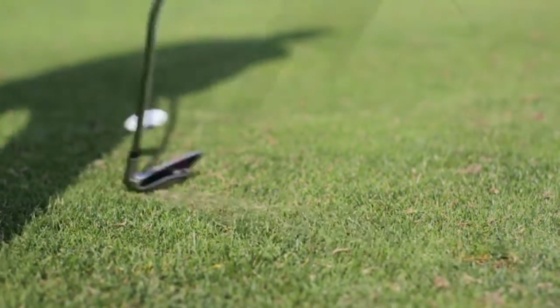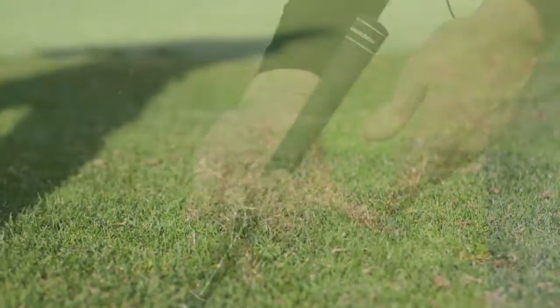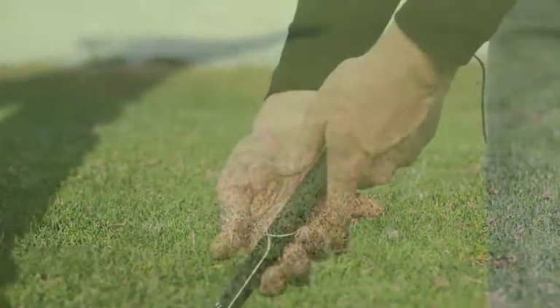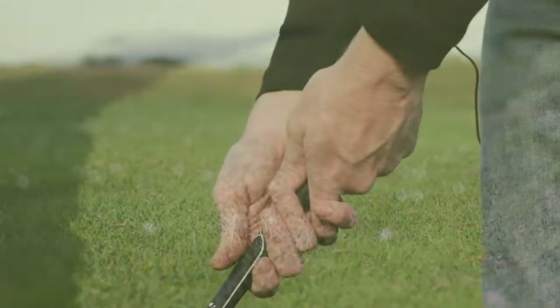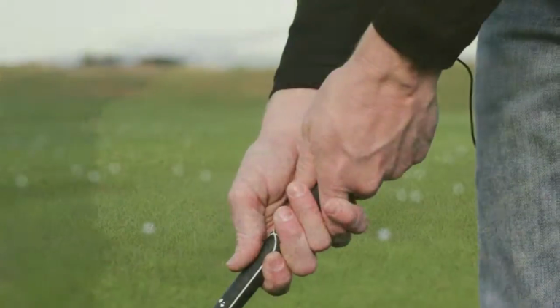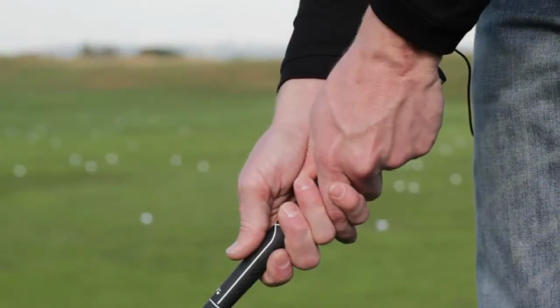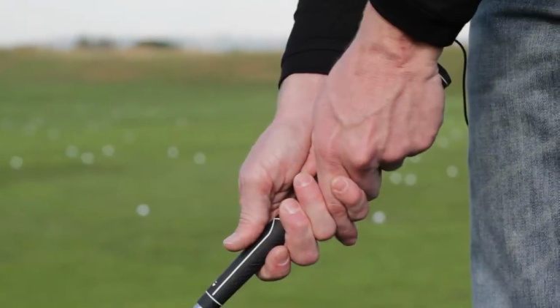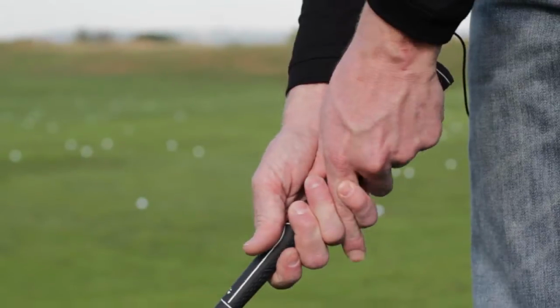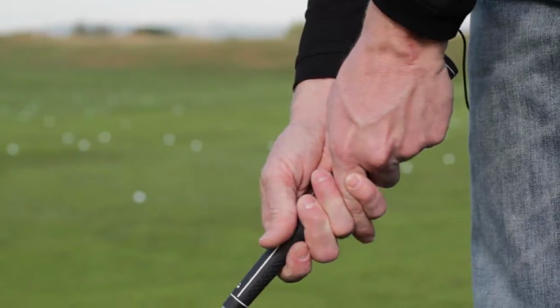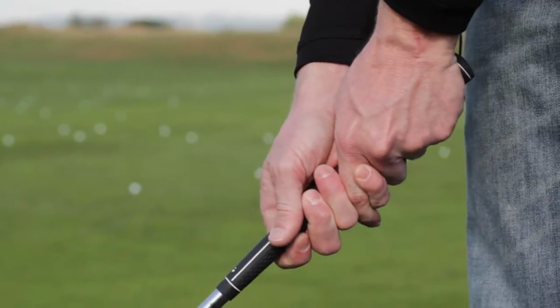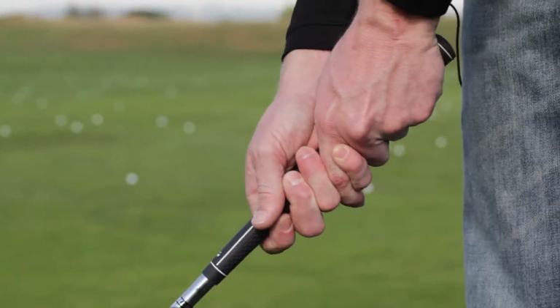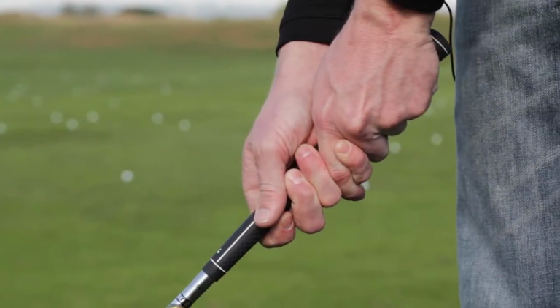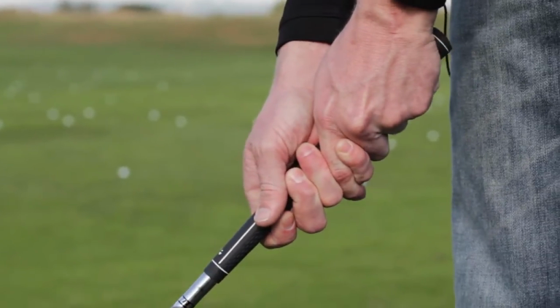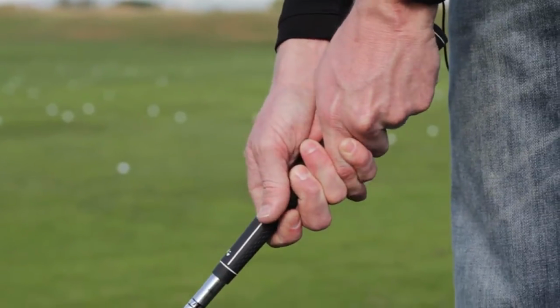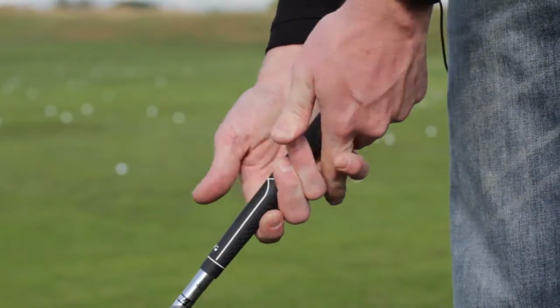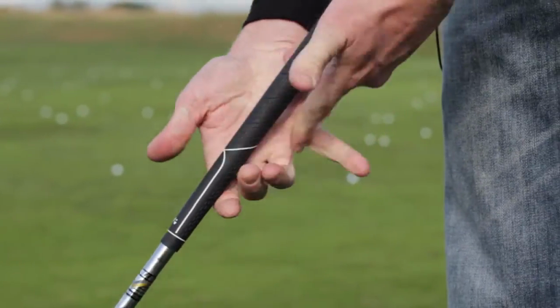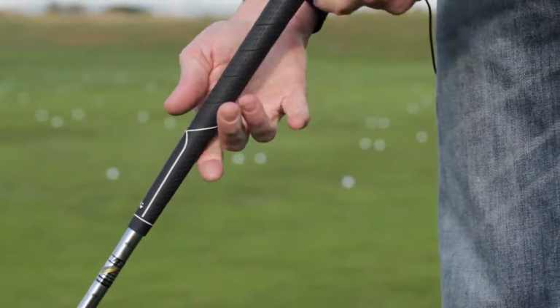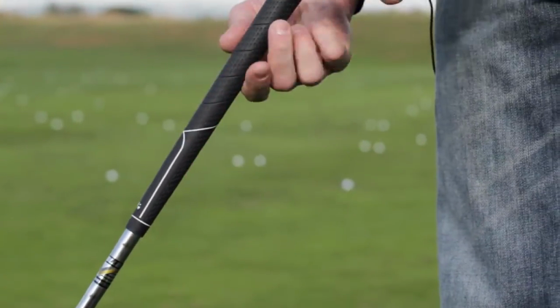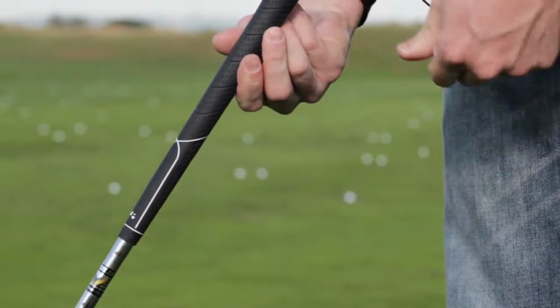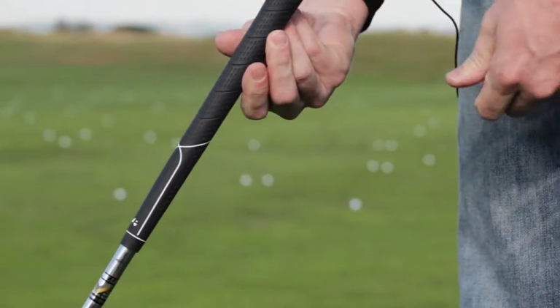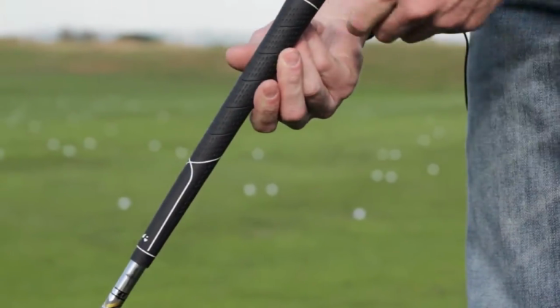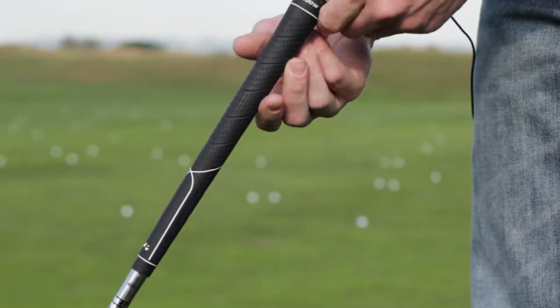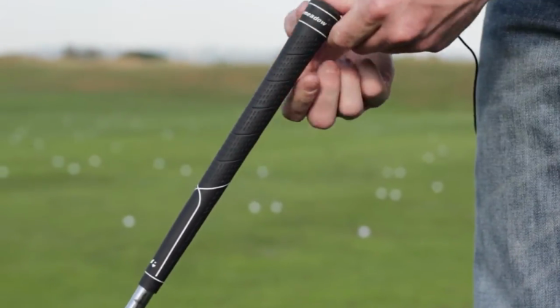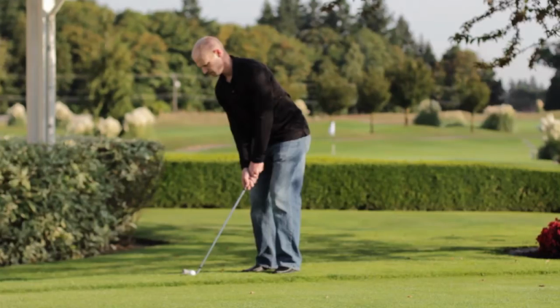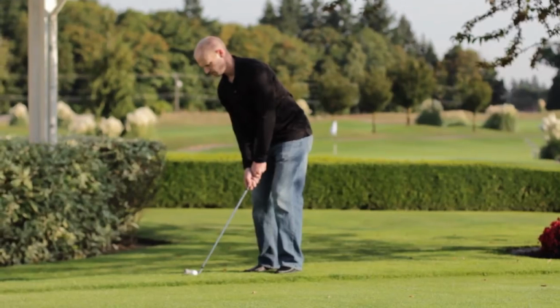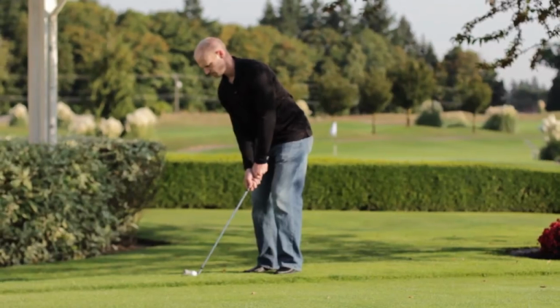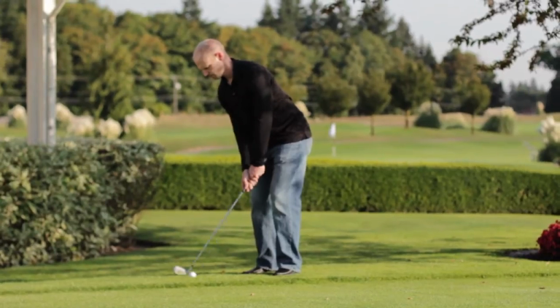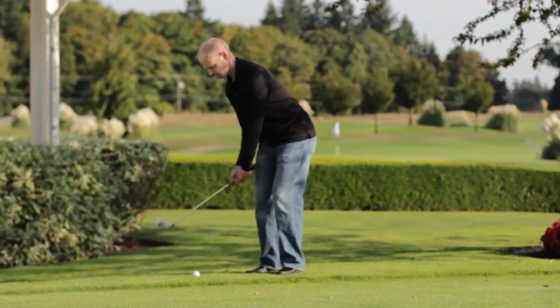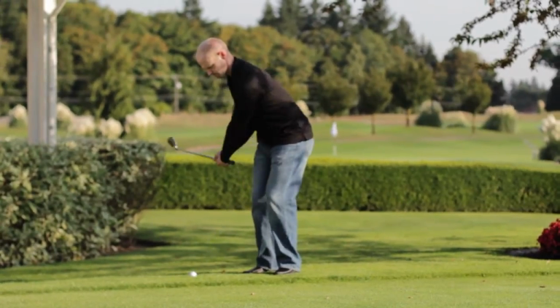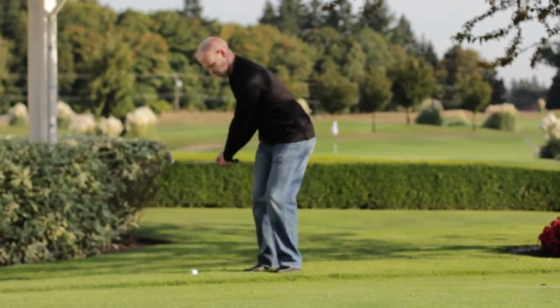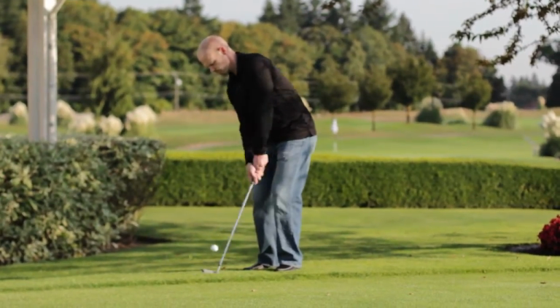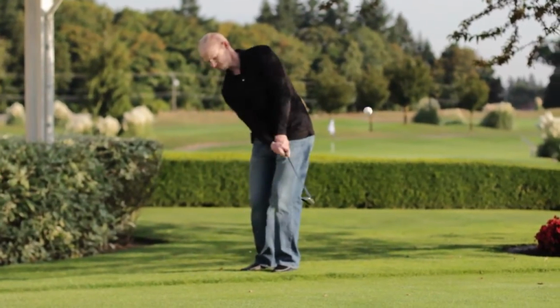The short irons — the 8, 9, and pitching wedge in this set are great. I found them to be consistent and on target with each of the distances.